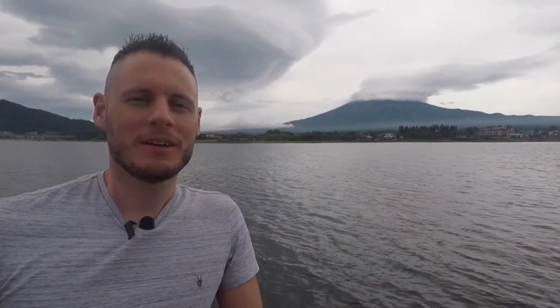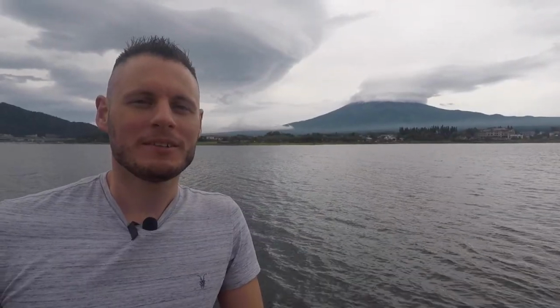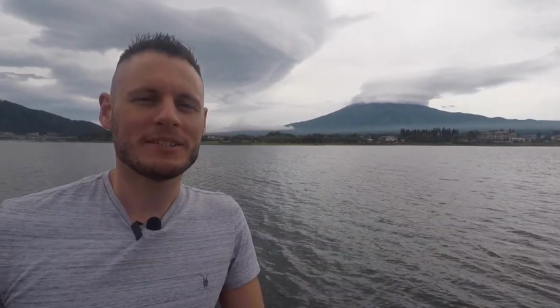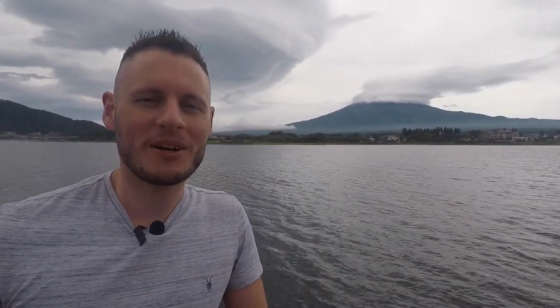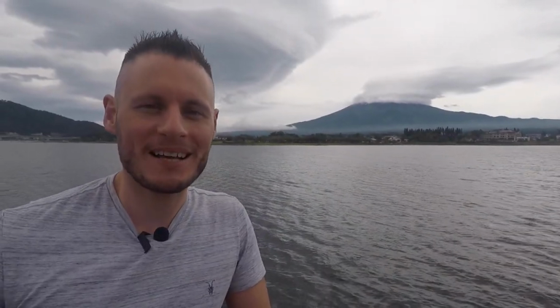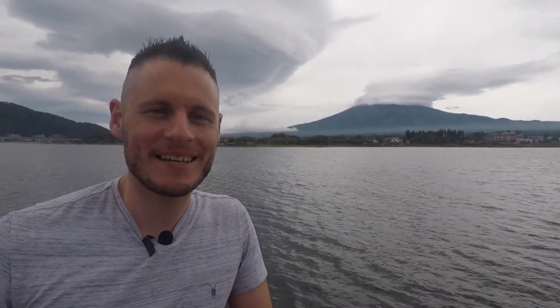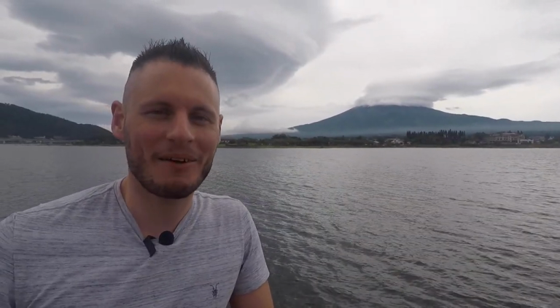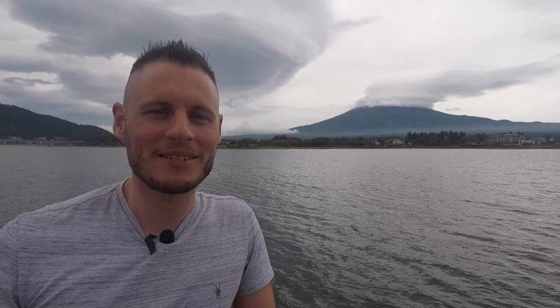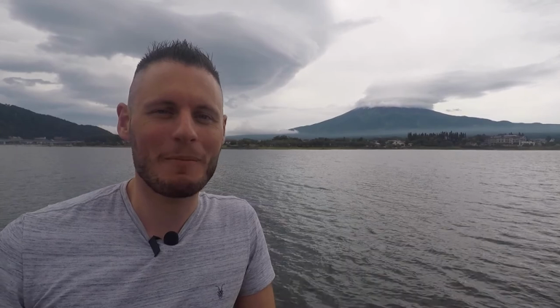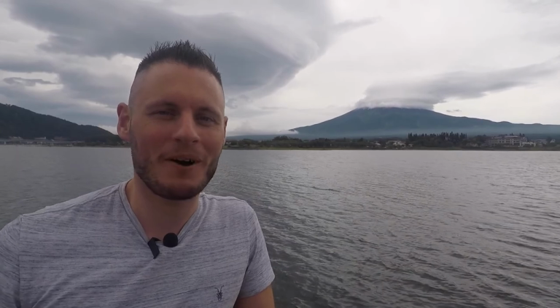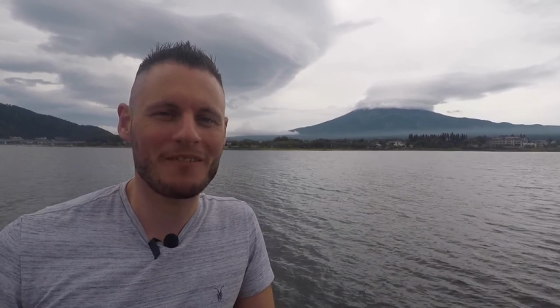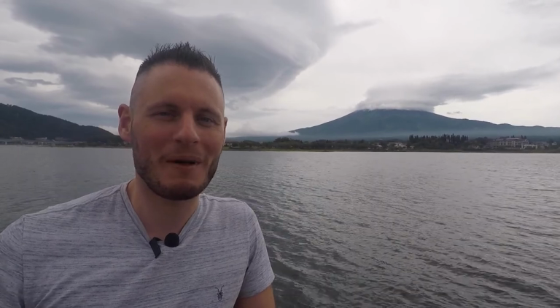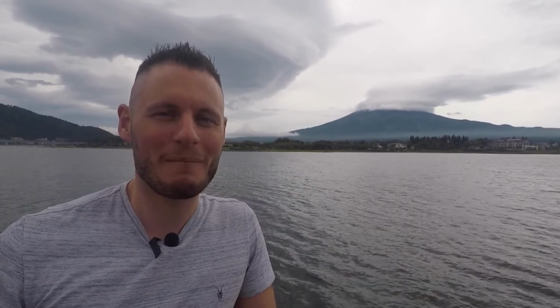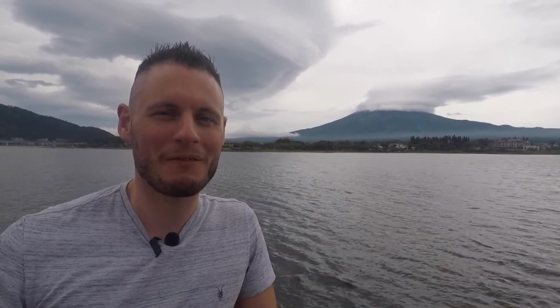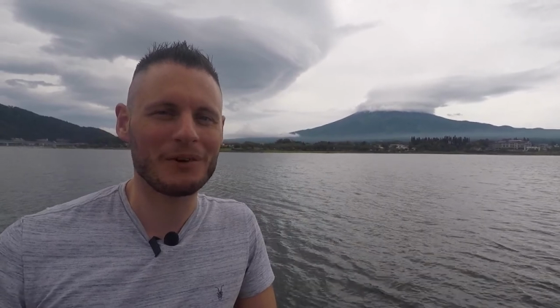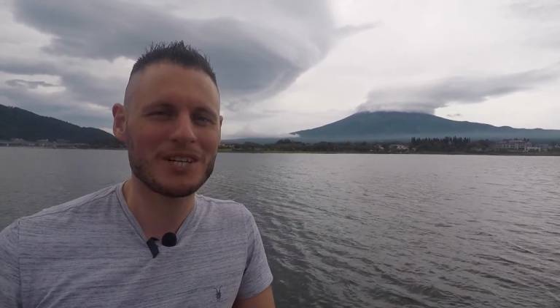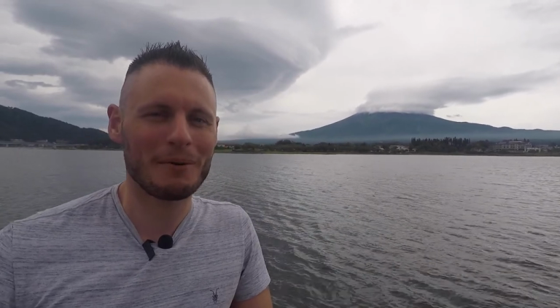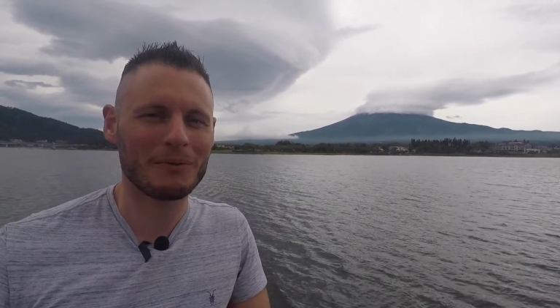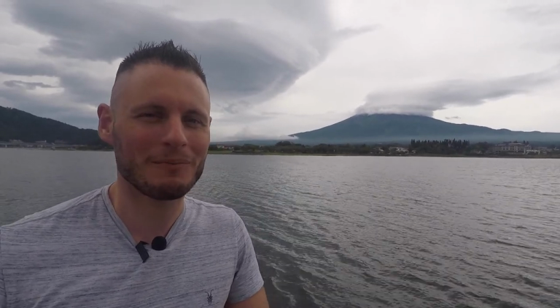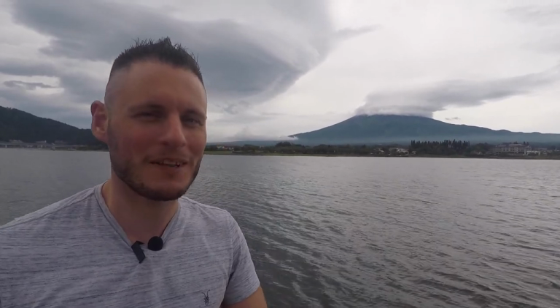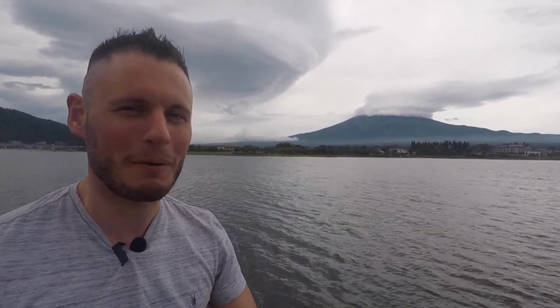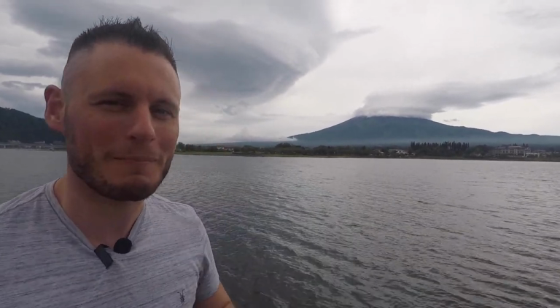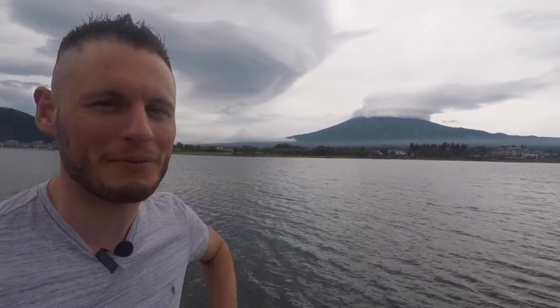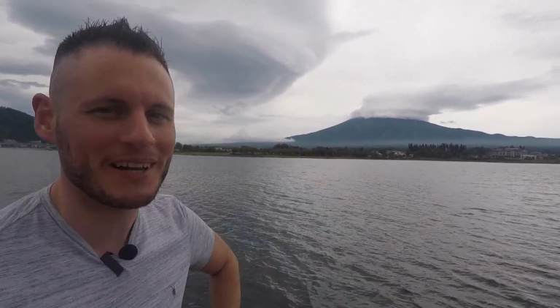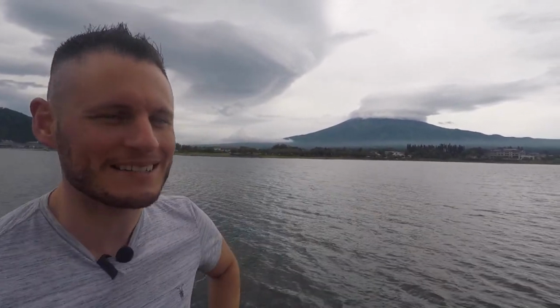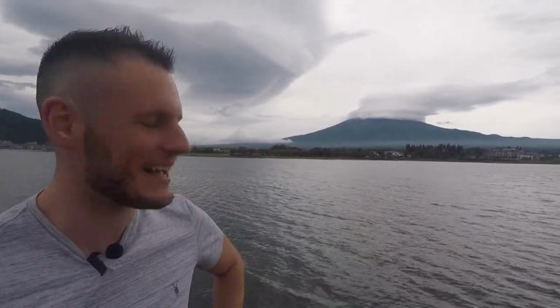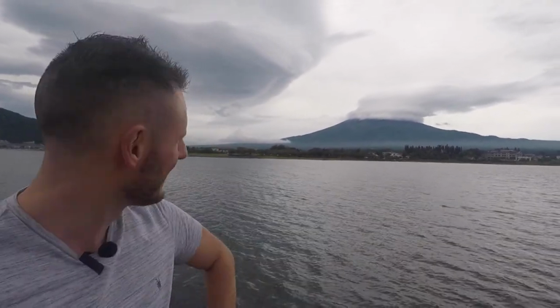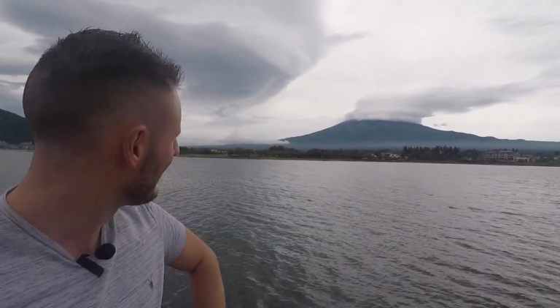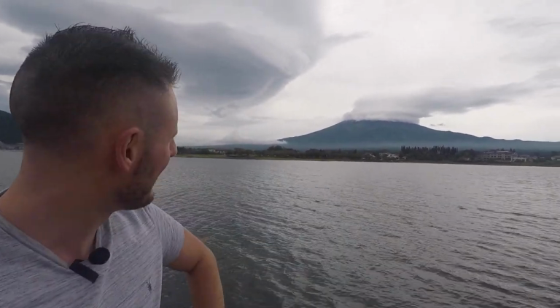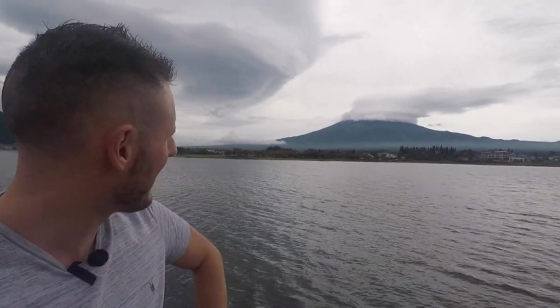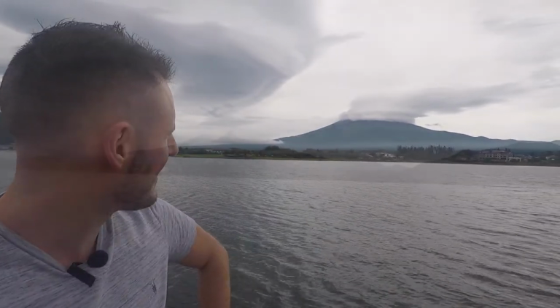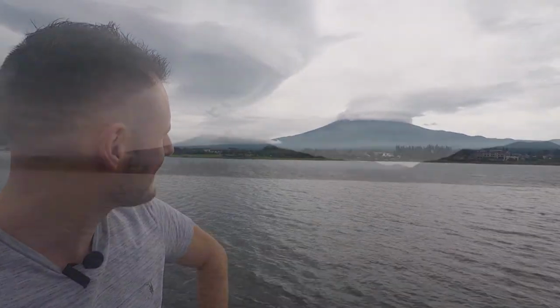You still can't see the very top of Mount Fuji, but it's probably the best we're going to get today — and there it is.